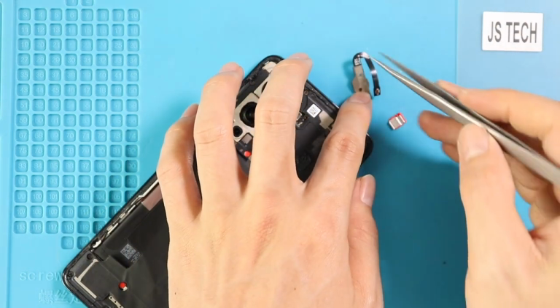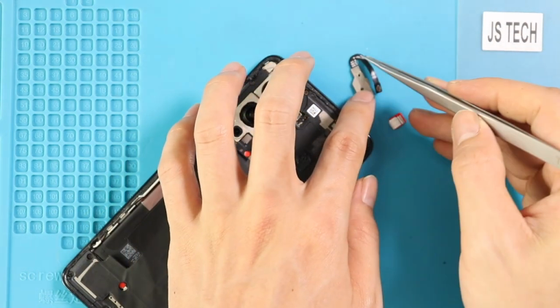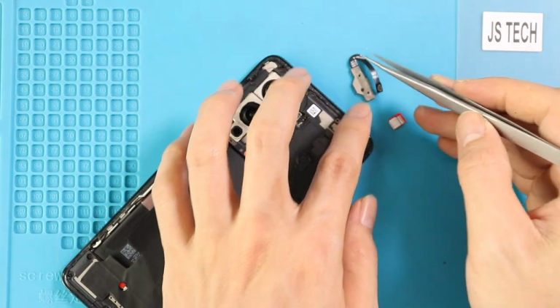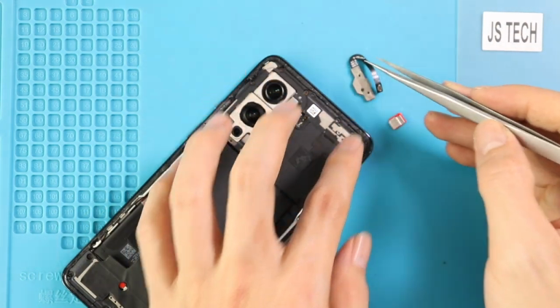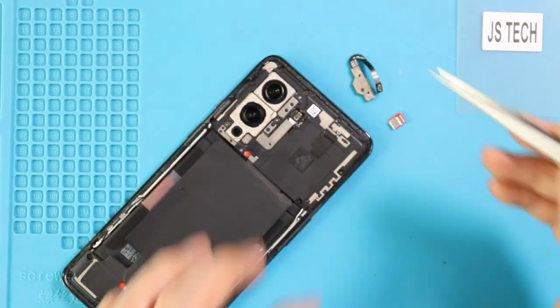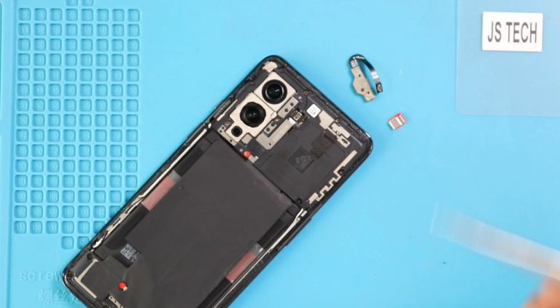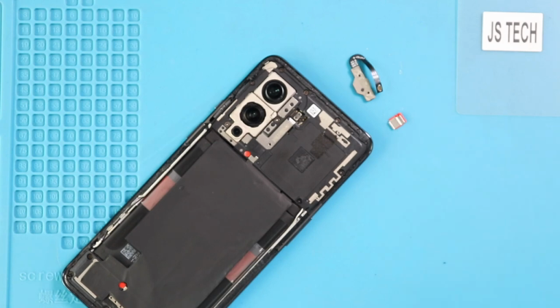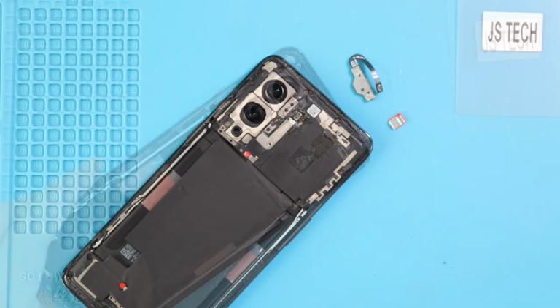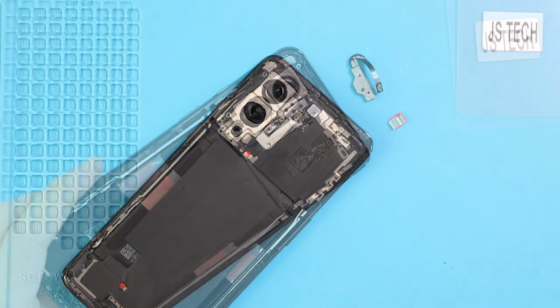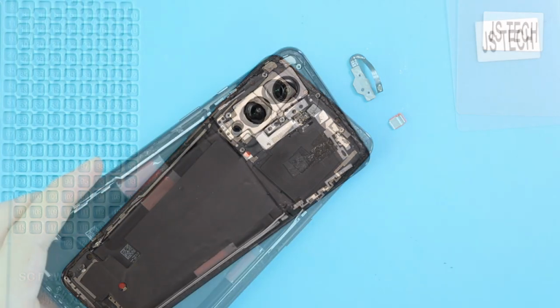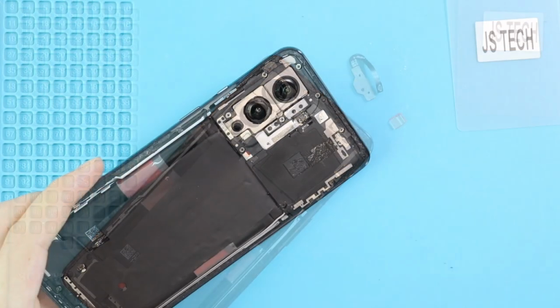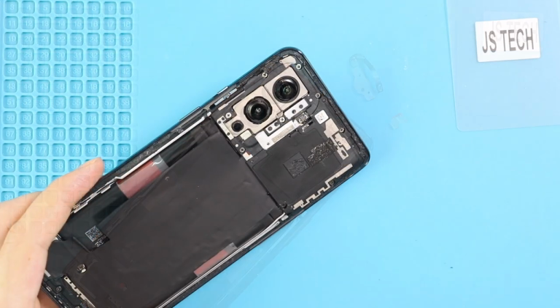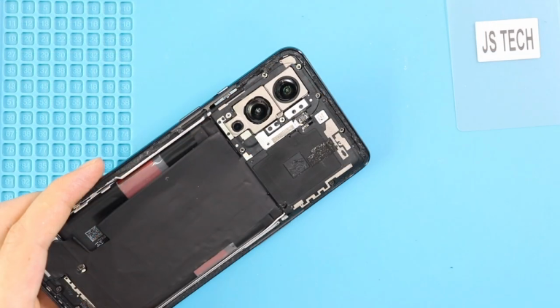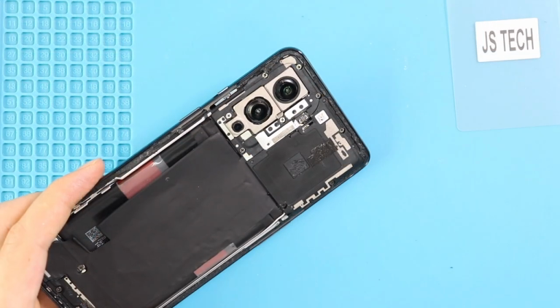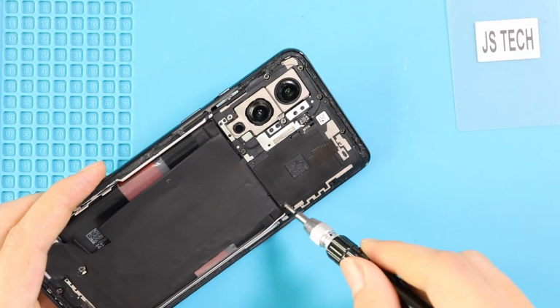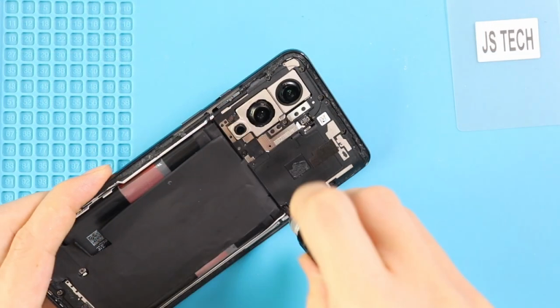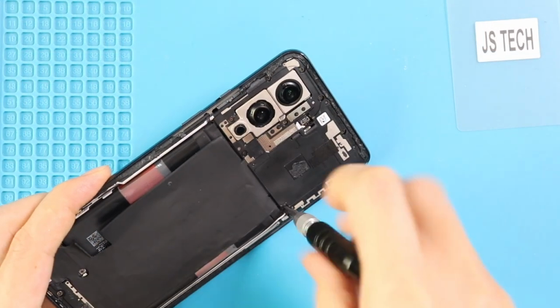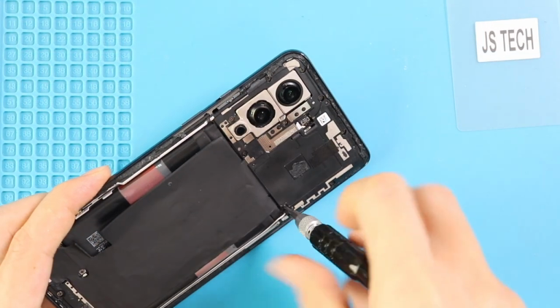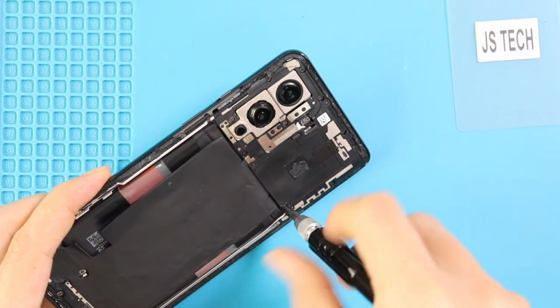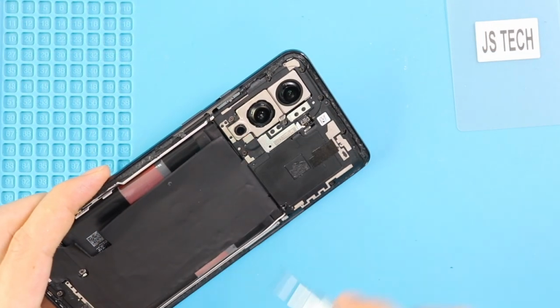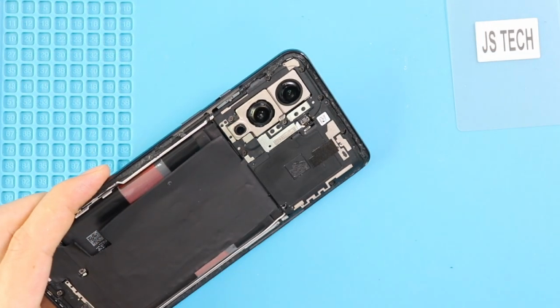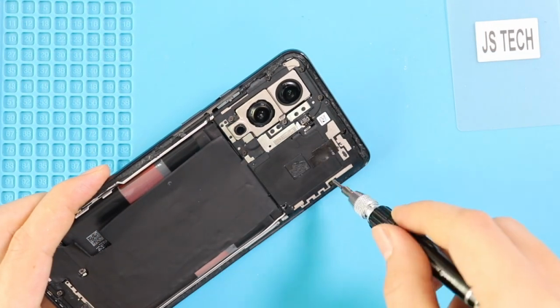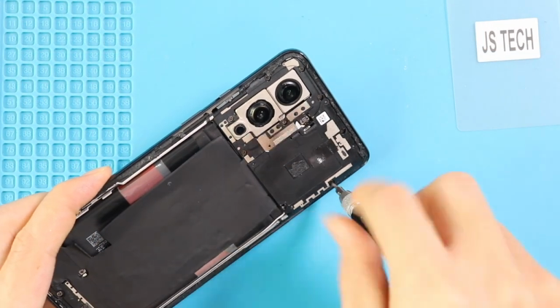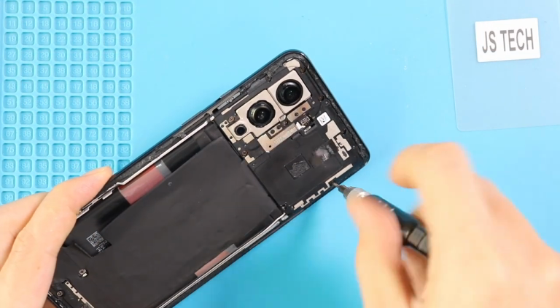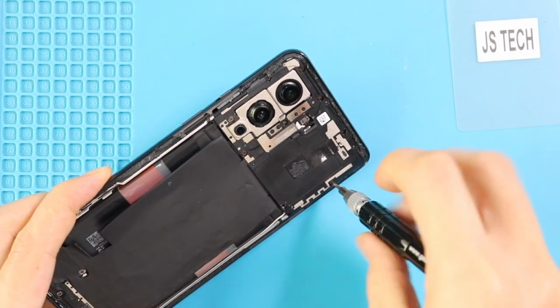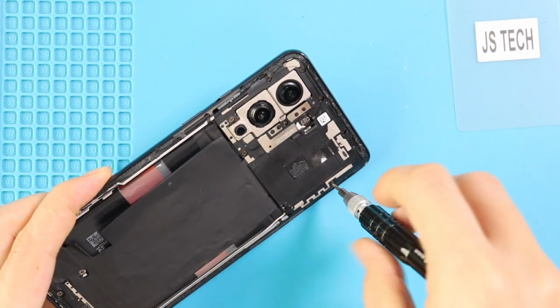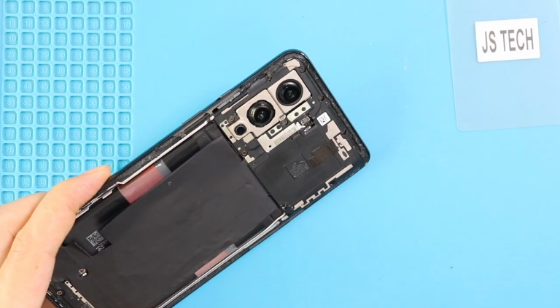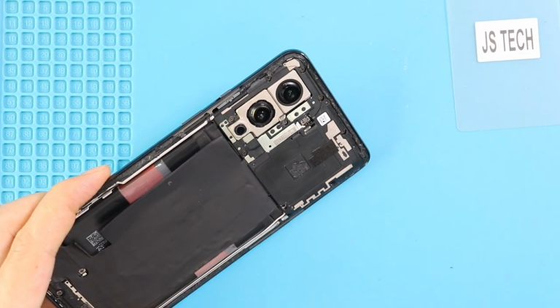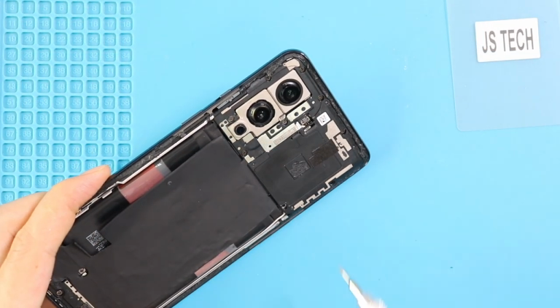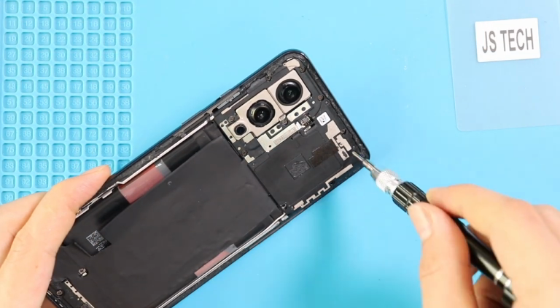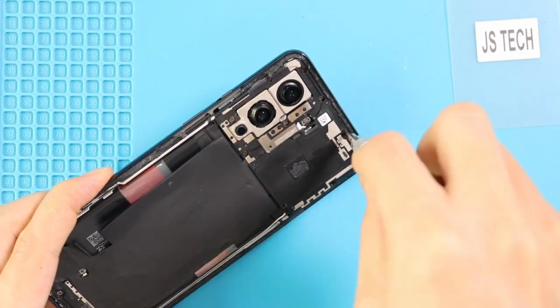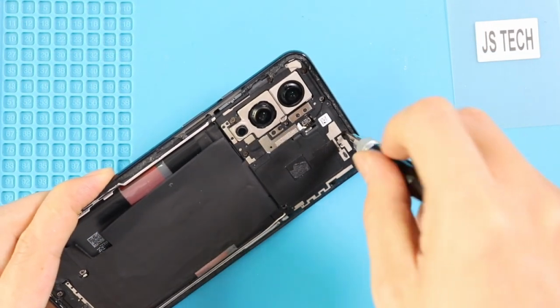Next, undo nine screws to lift the protector cover with the wireless coil using a pry tool.